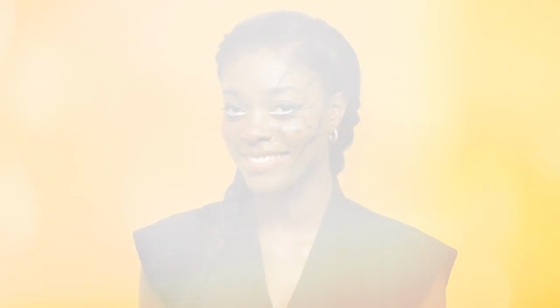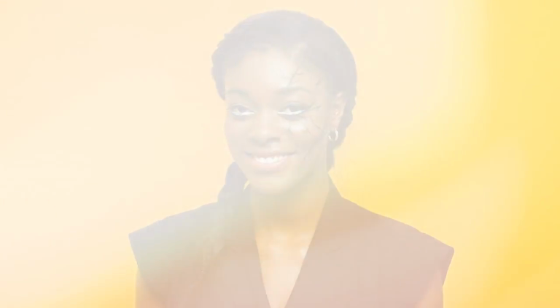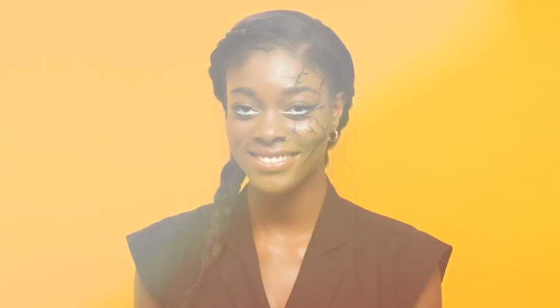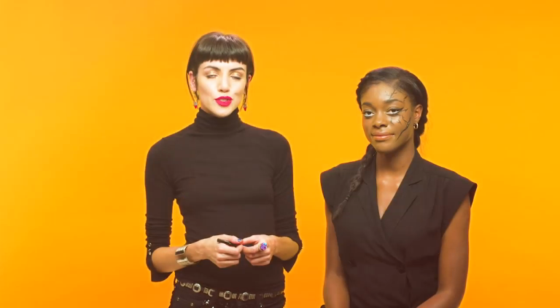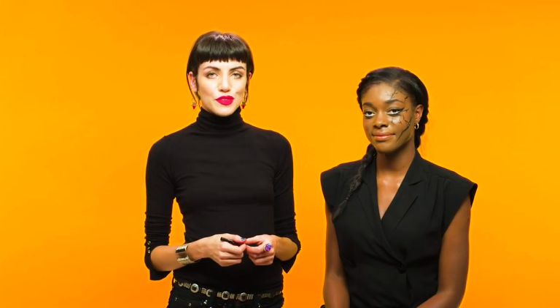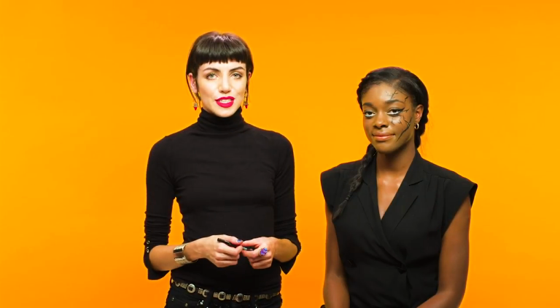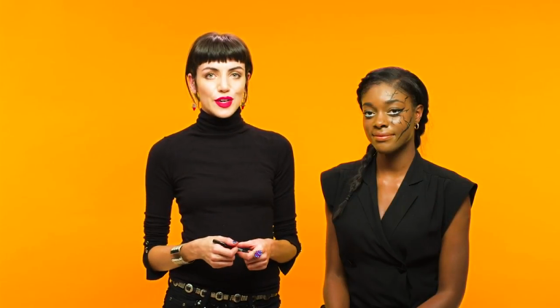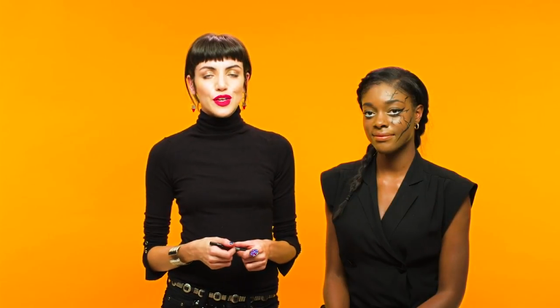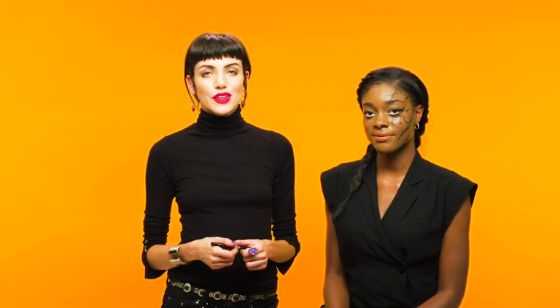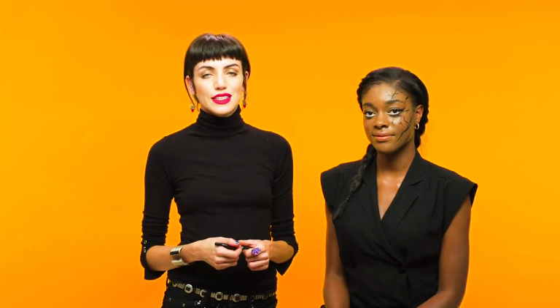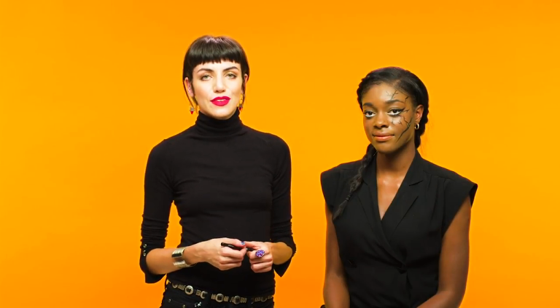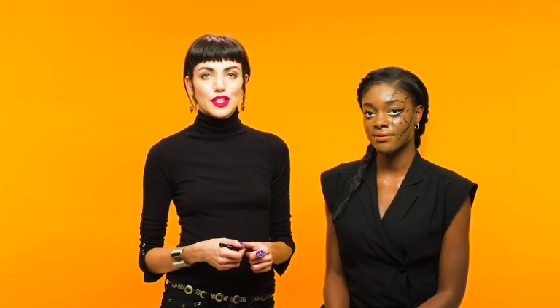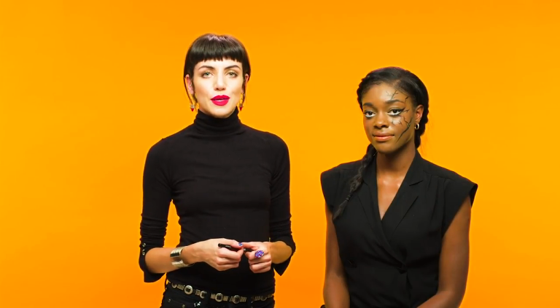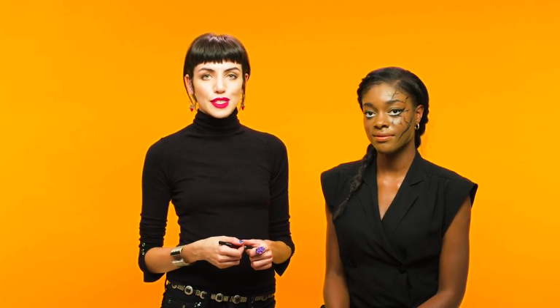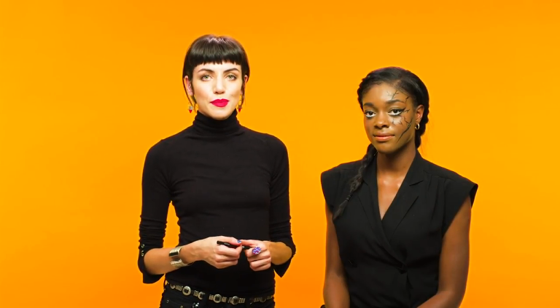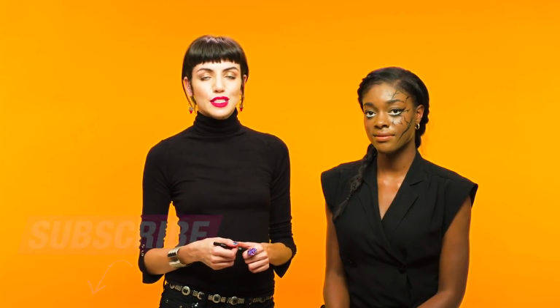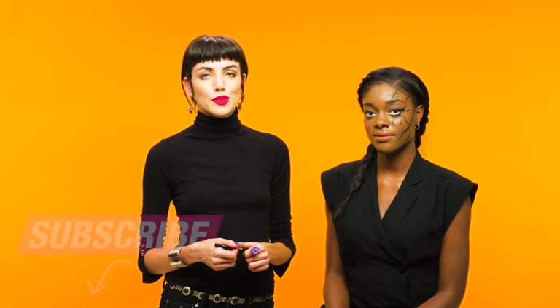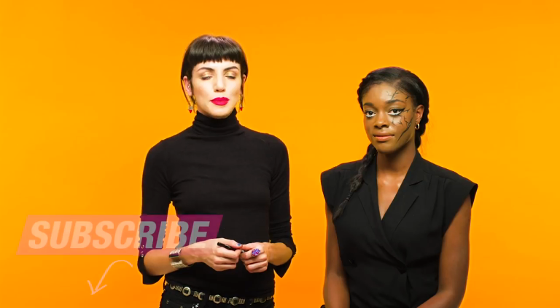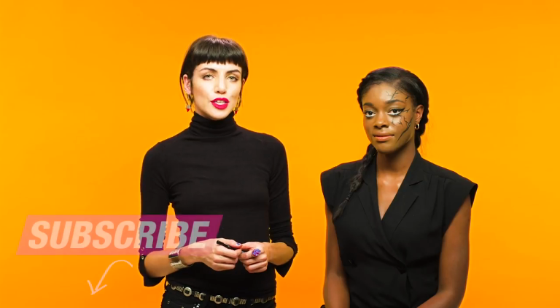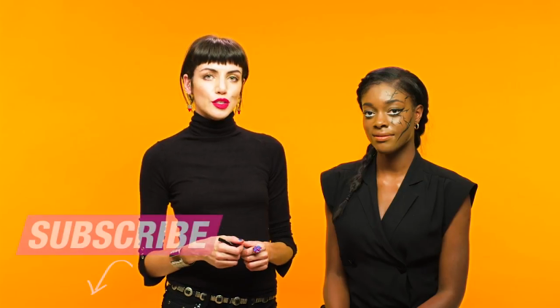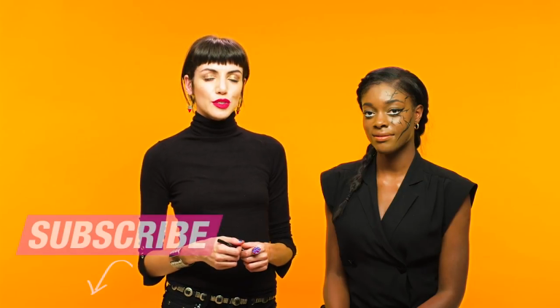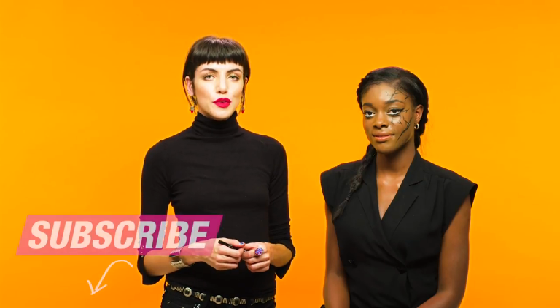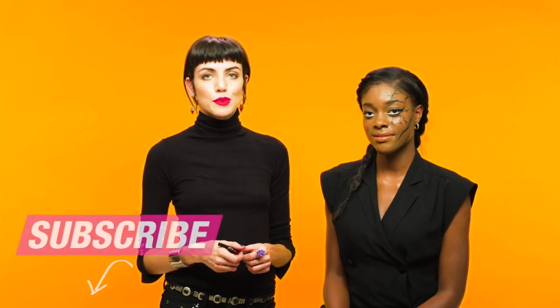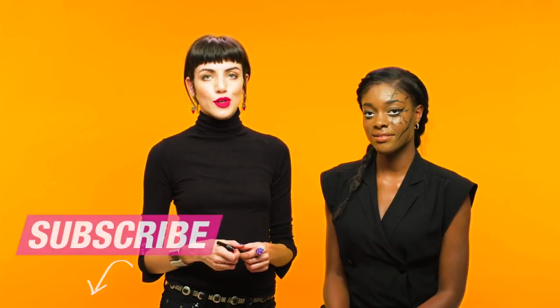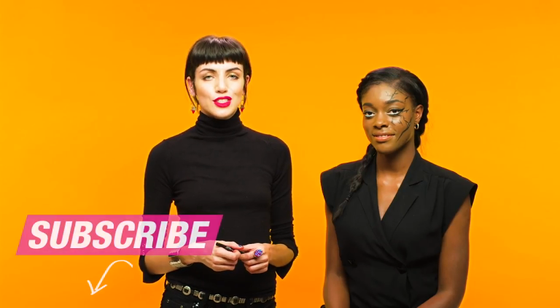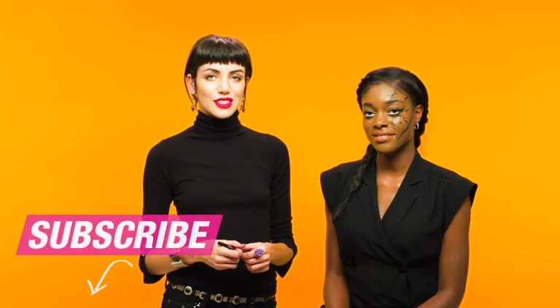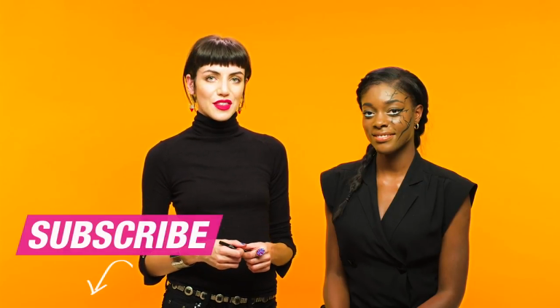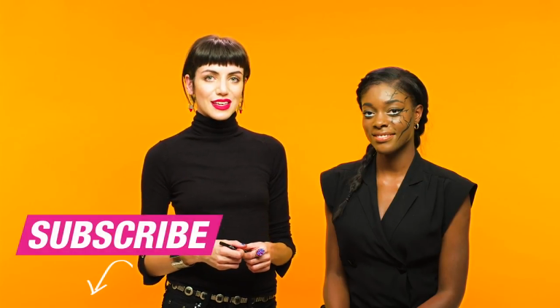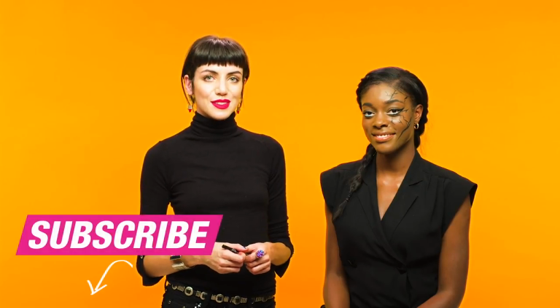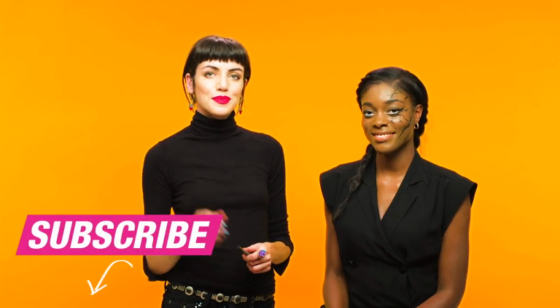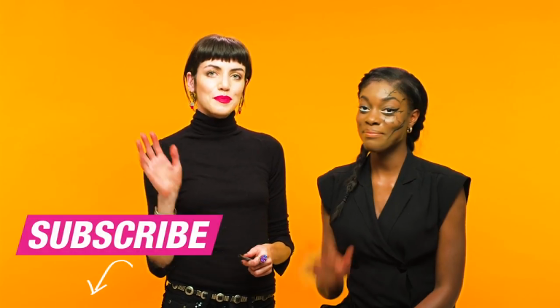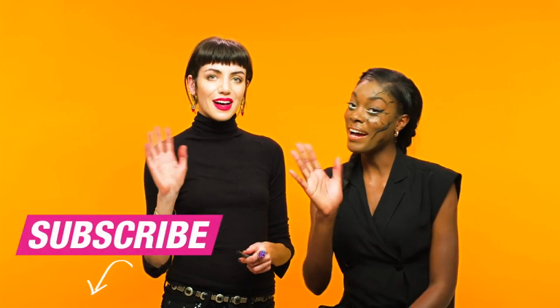We hope you enjoyed the video, don't forget to give us a thumbs up, and subscribe to the YouTube channel for more looks just like this. Bye!